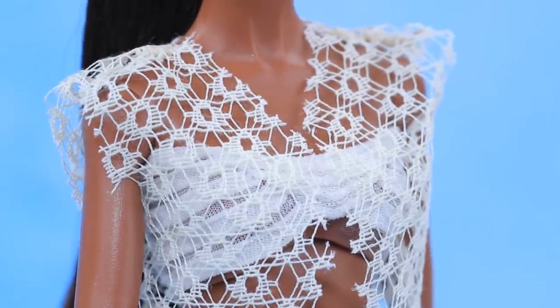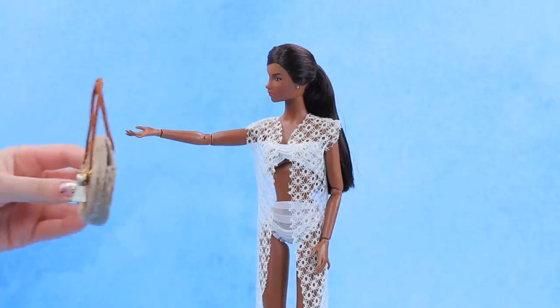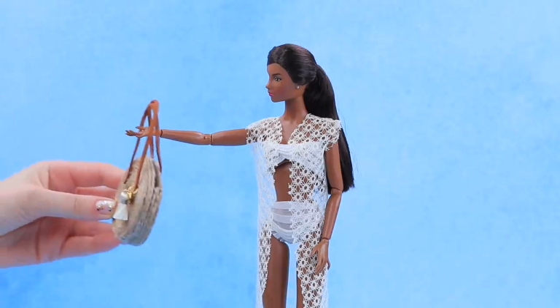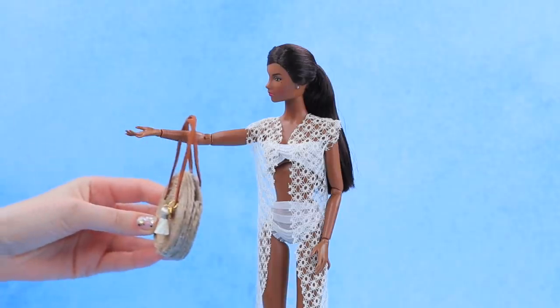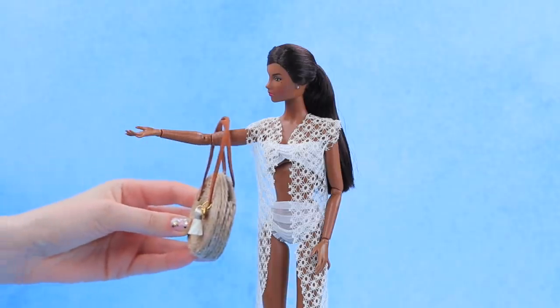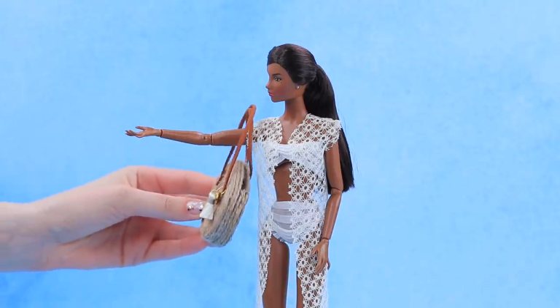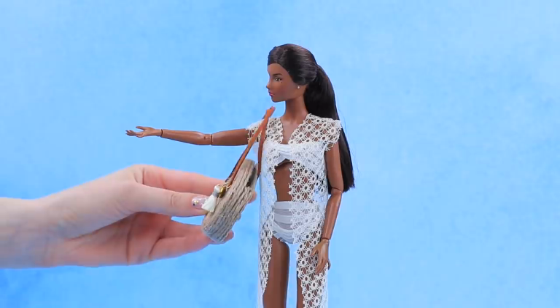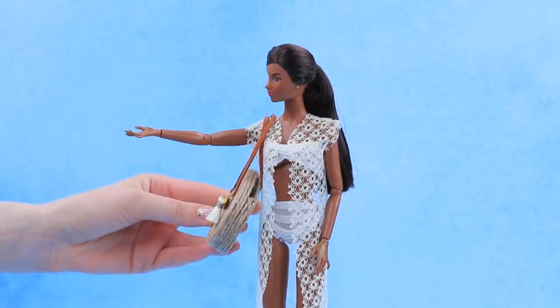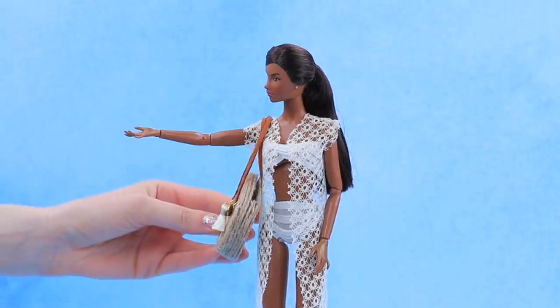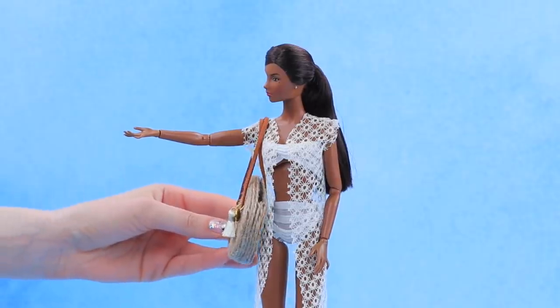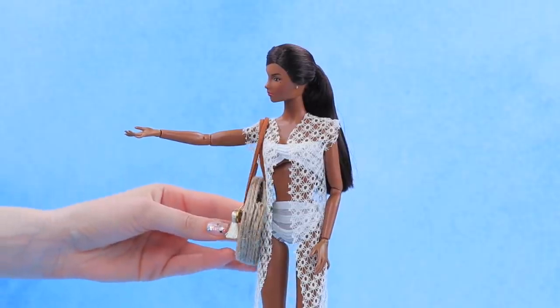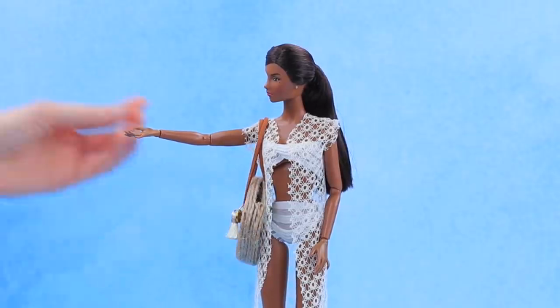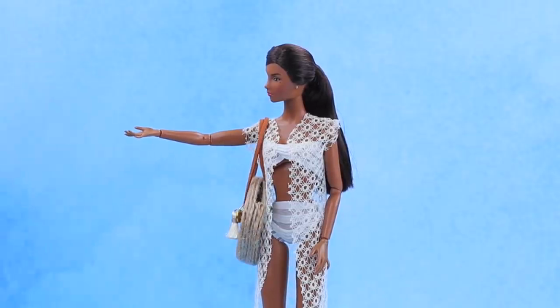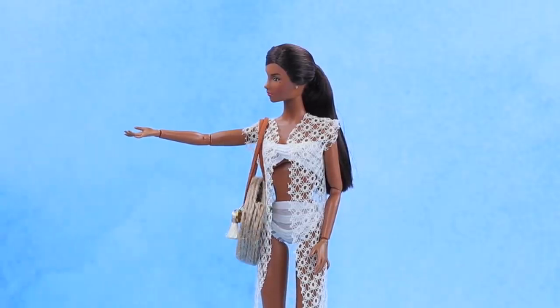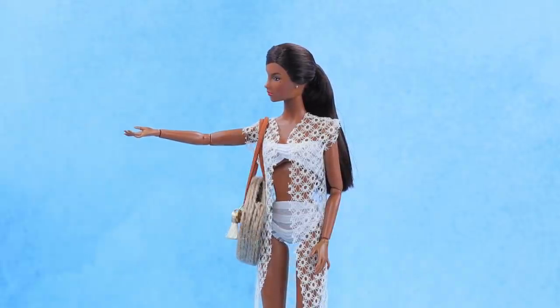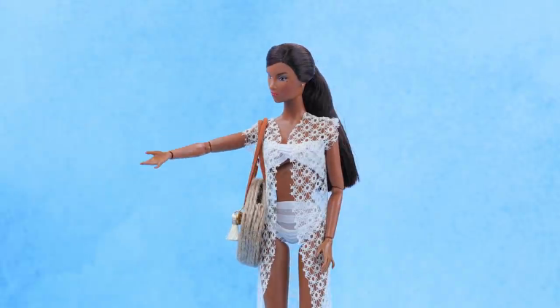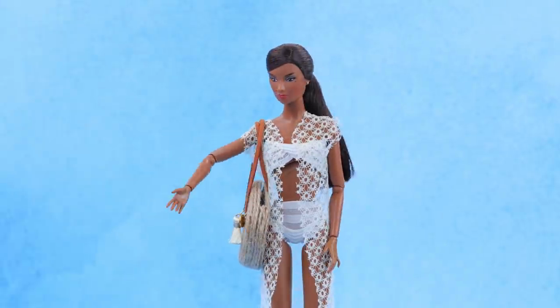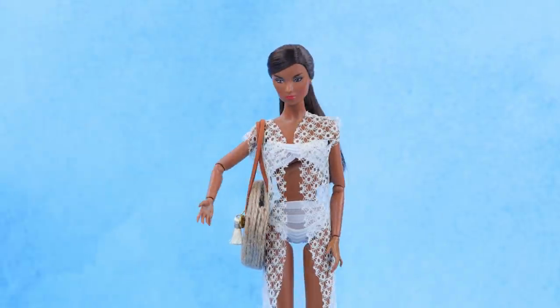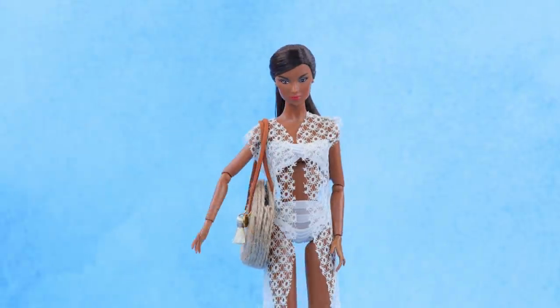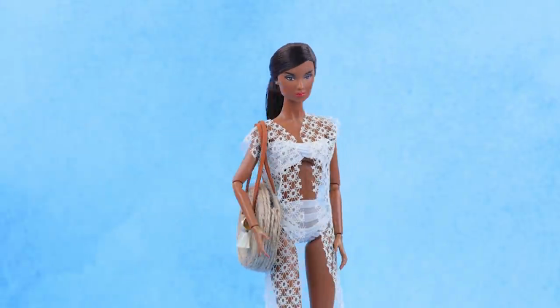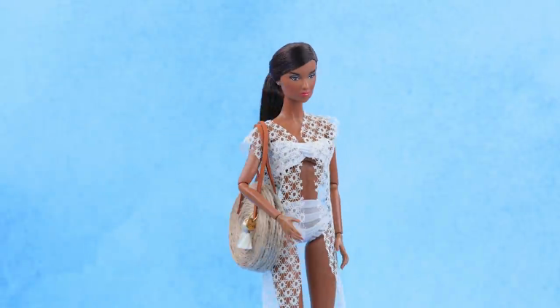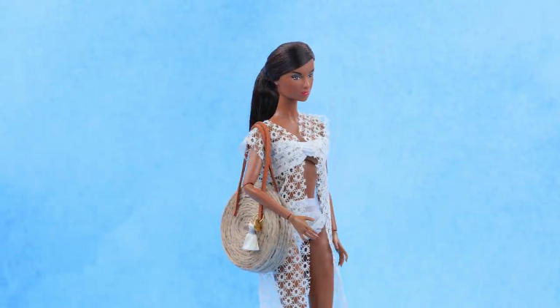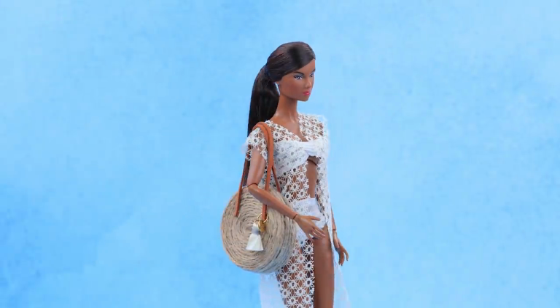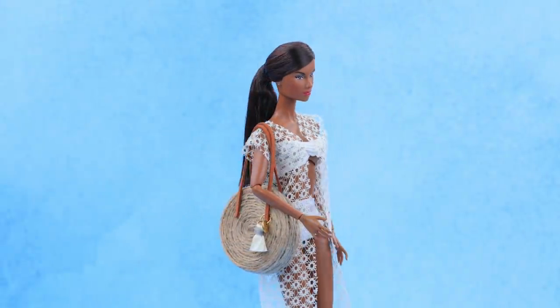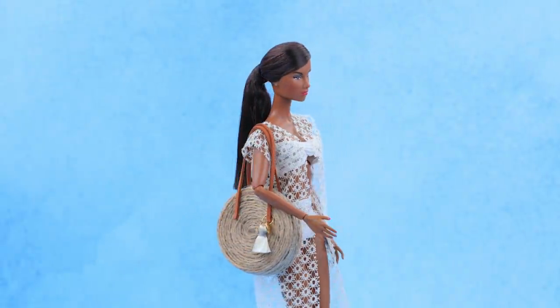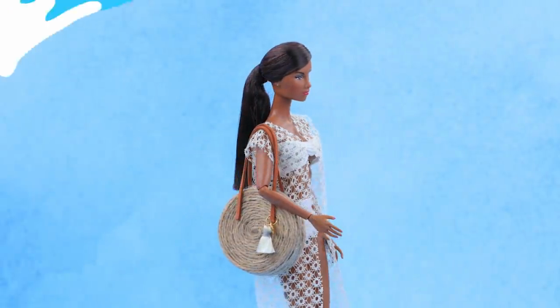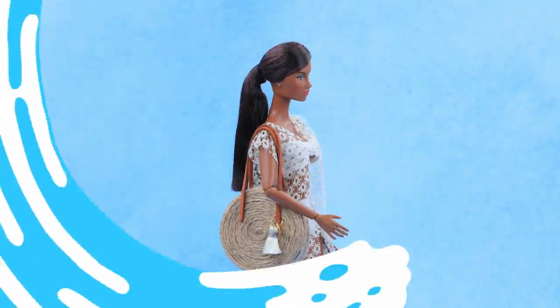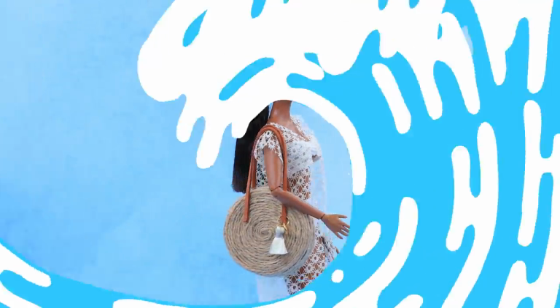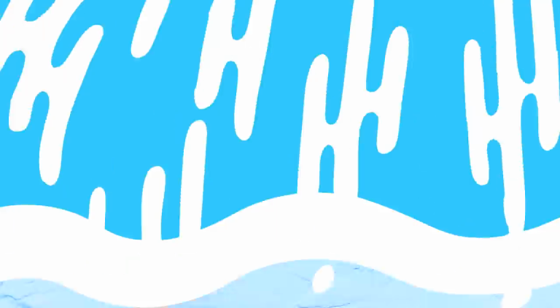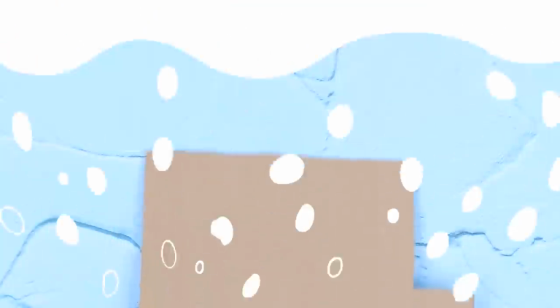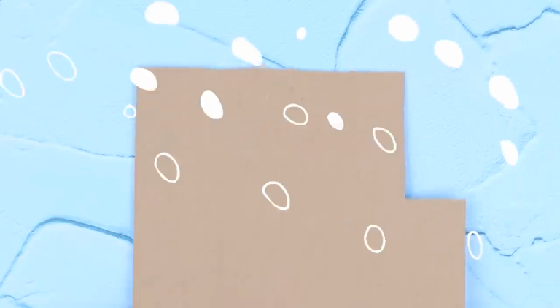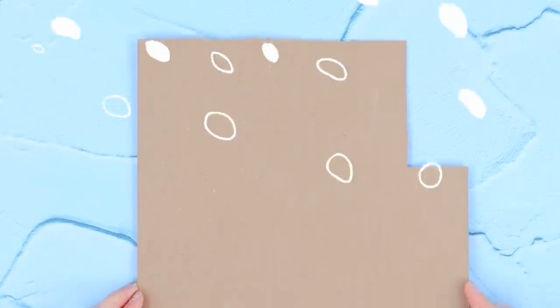Don't forget your beach bag! I've been dreaming about something like this!